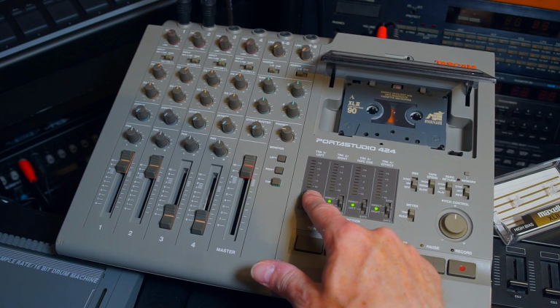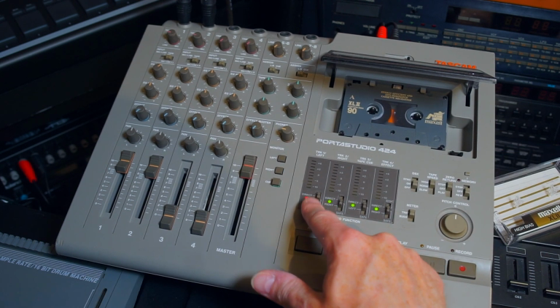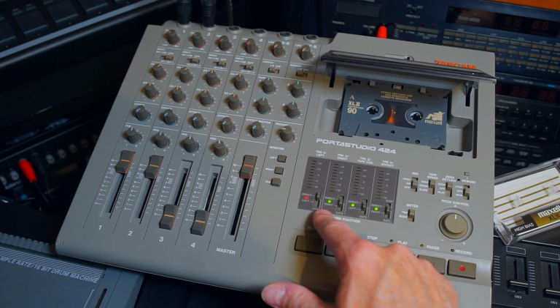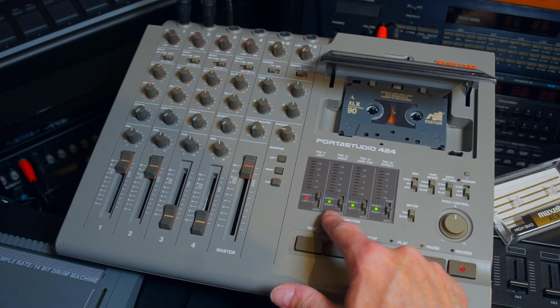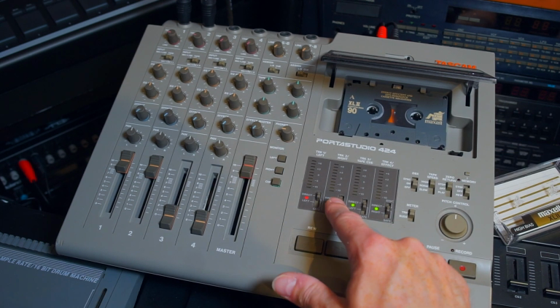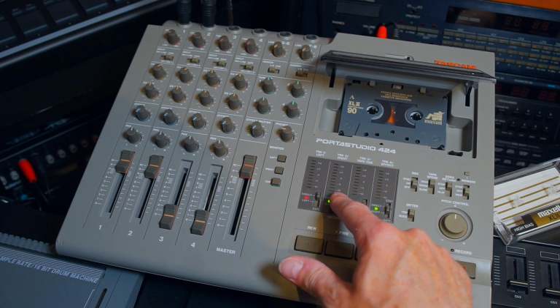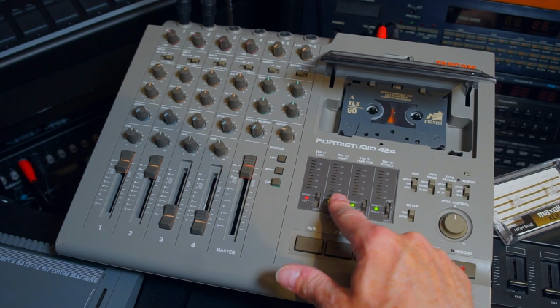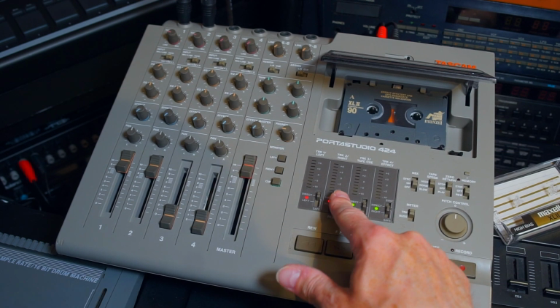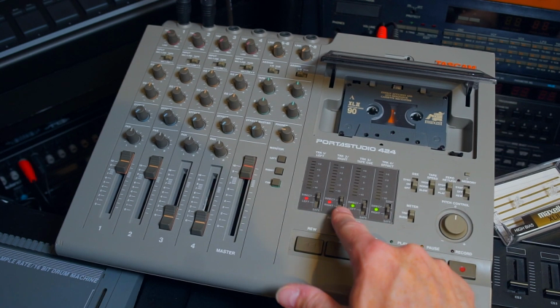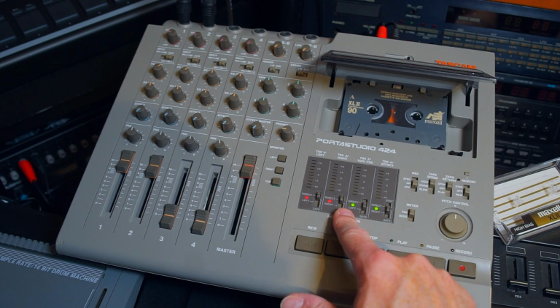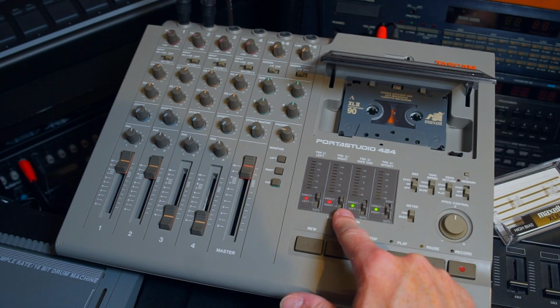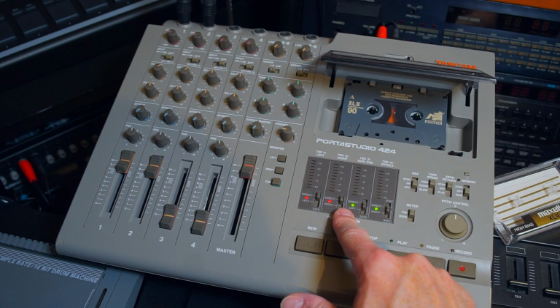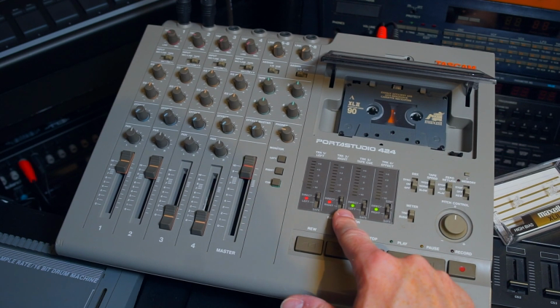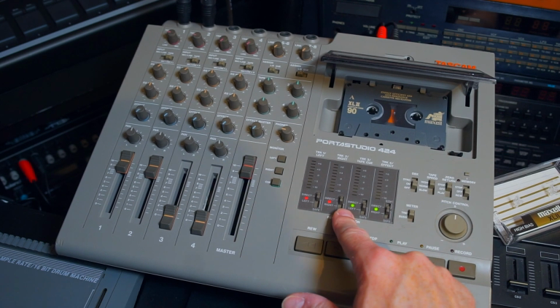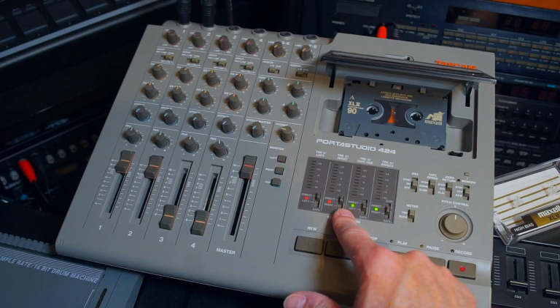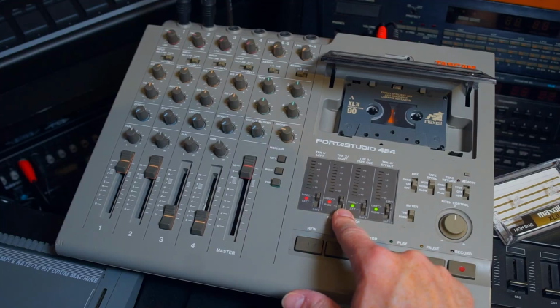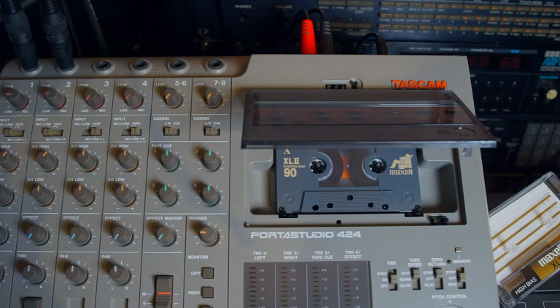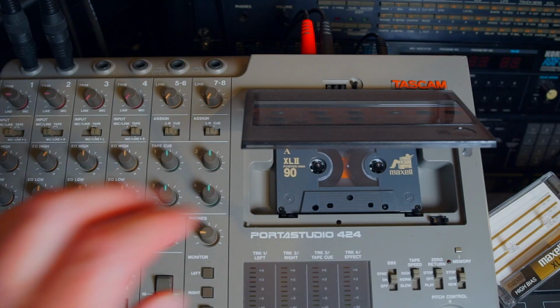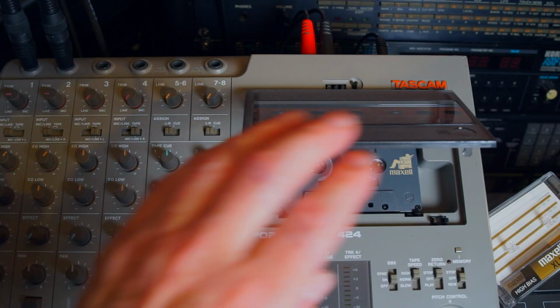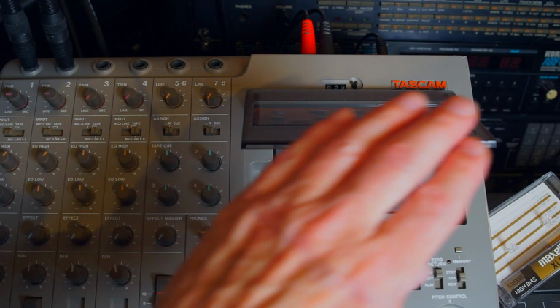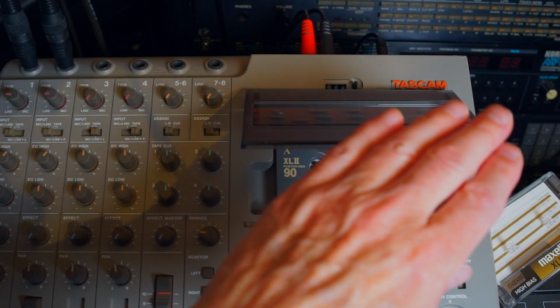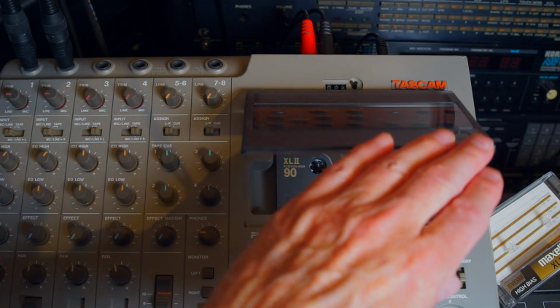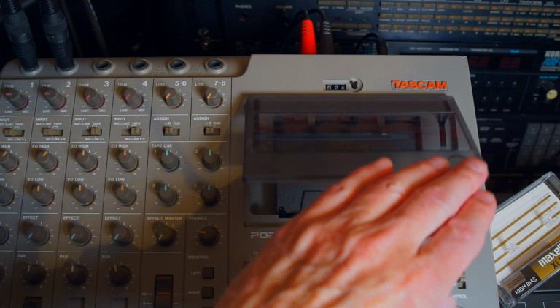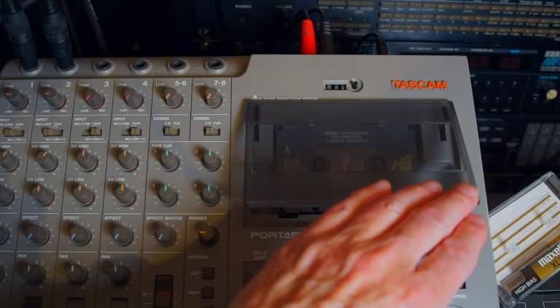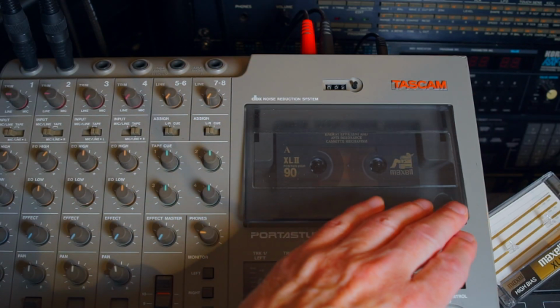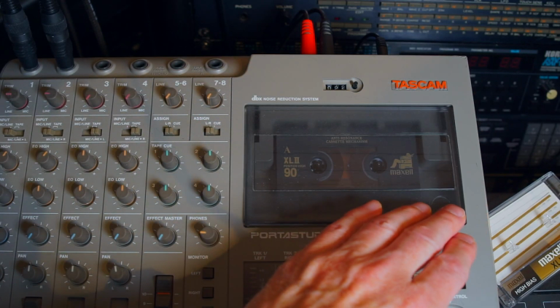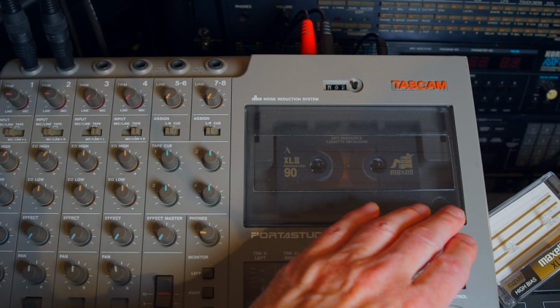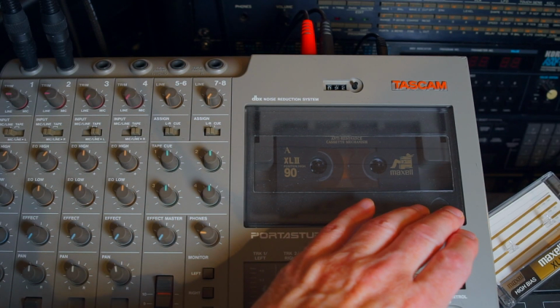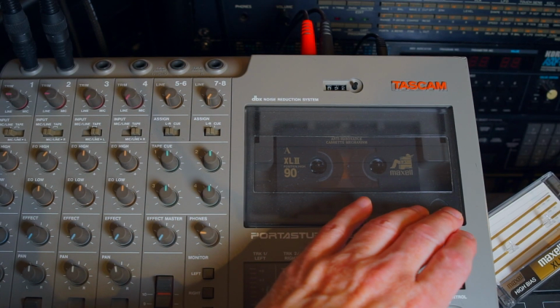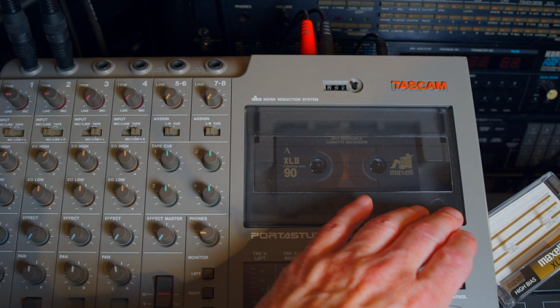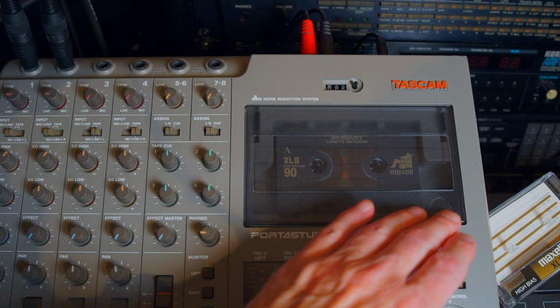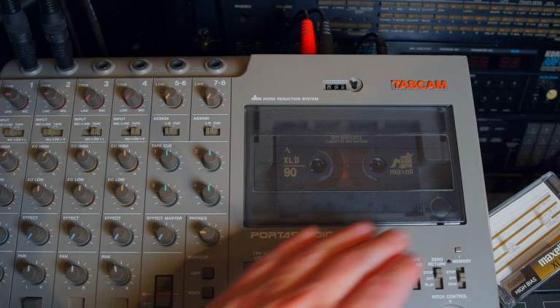Let's enable the first two tracks and record the drum machine in stereo. Just a short 8-bar loop.